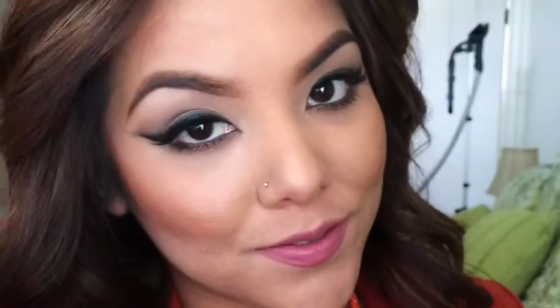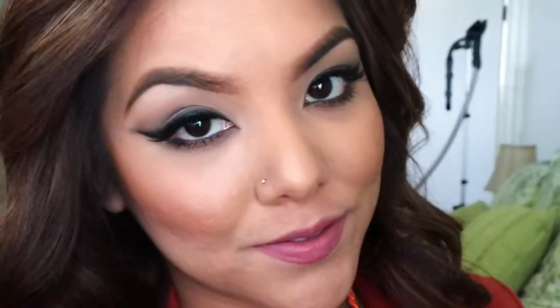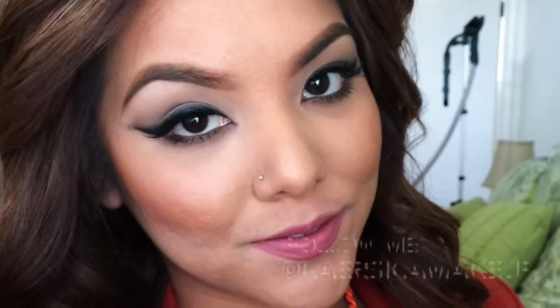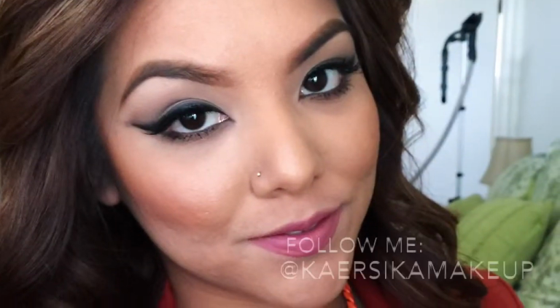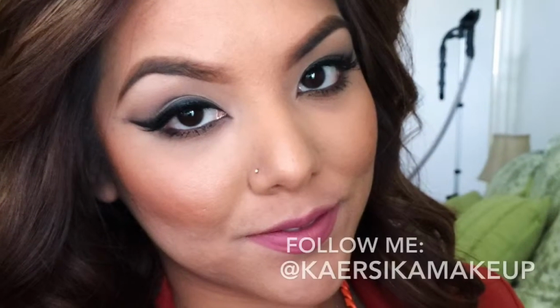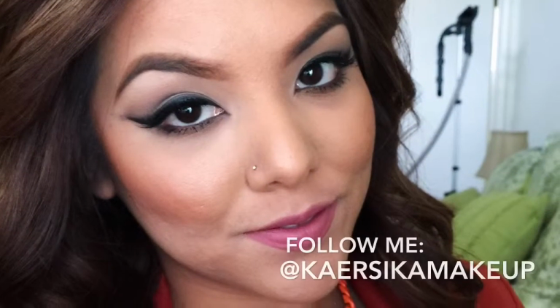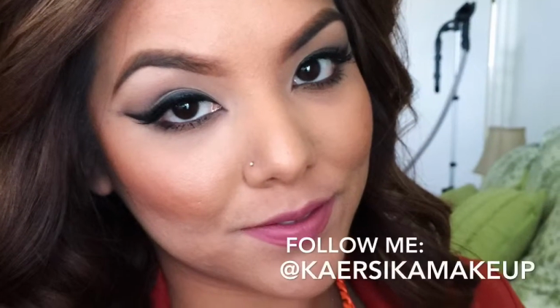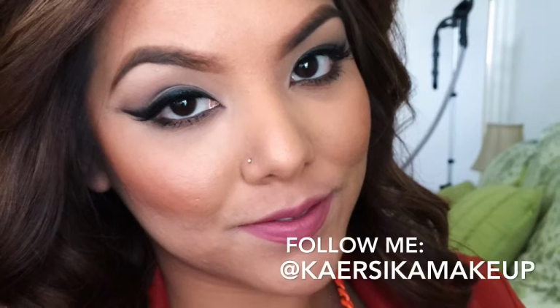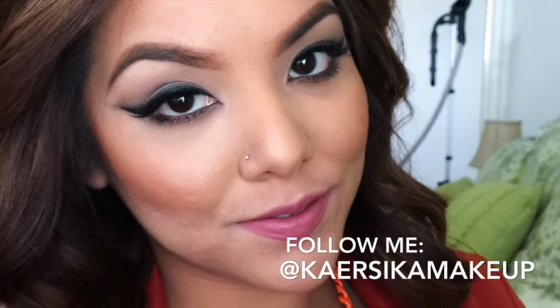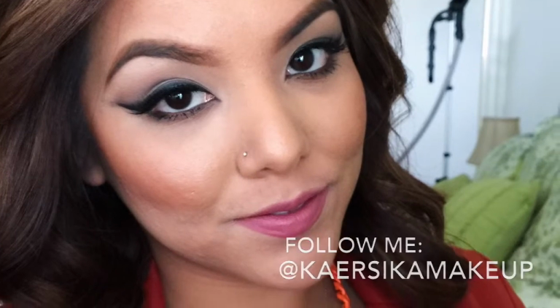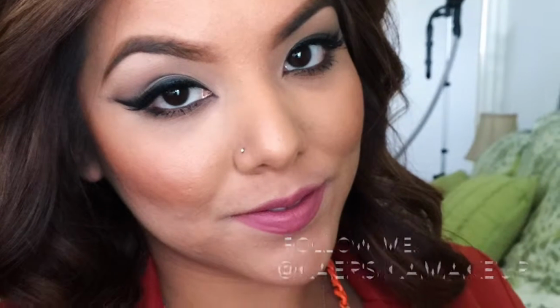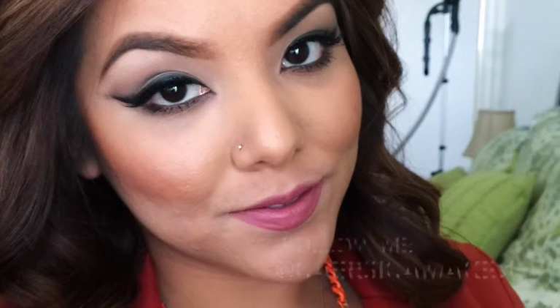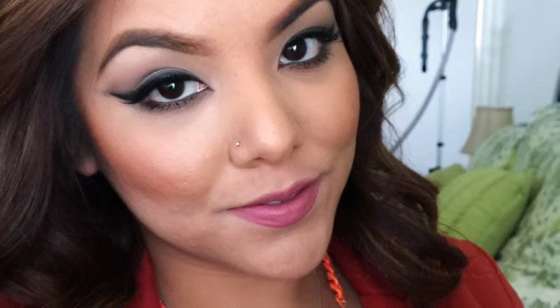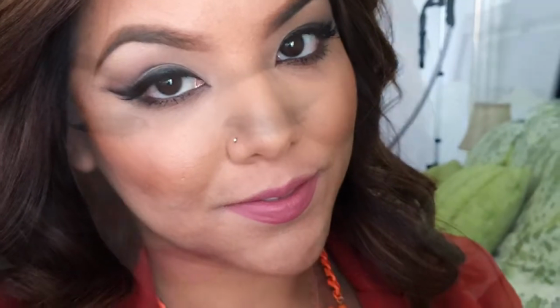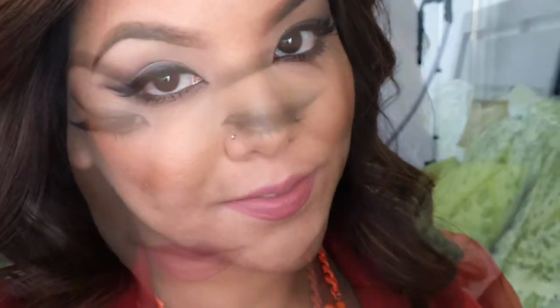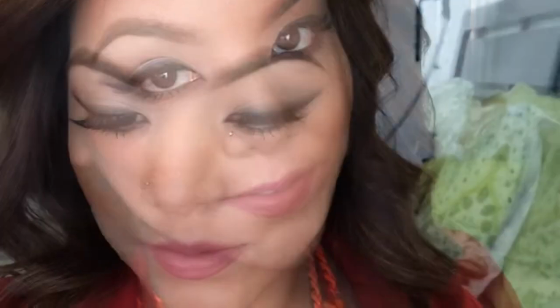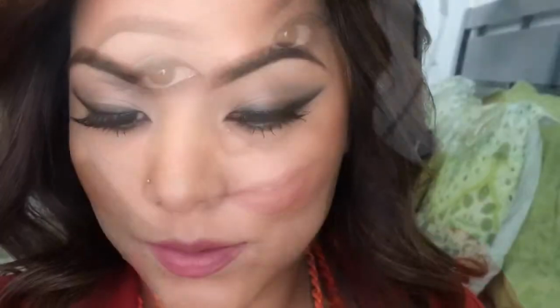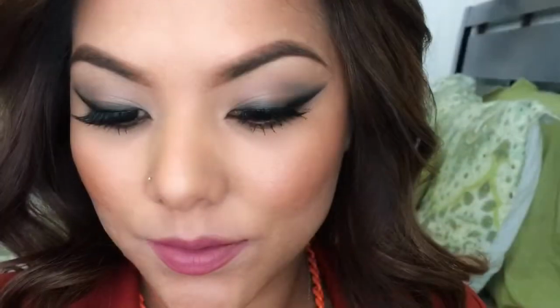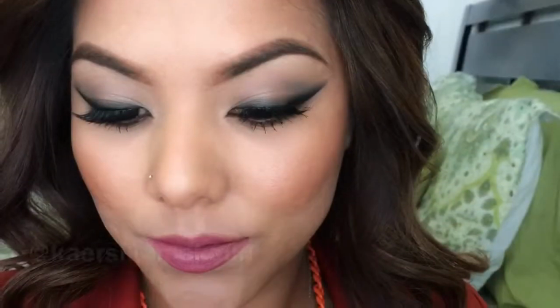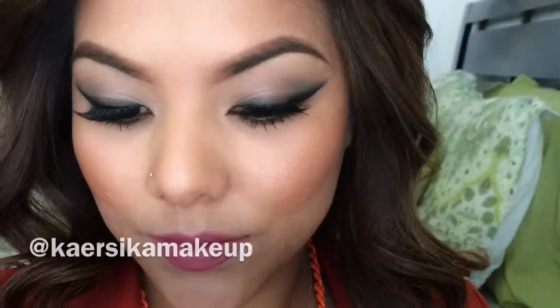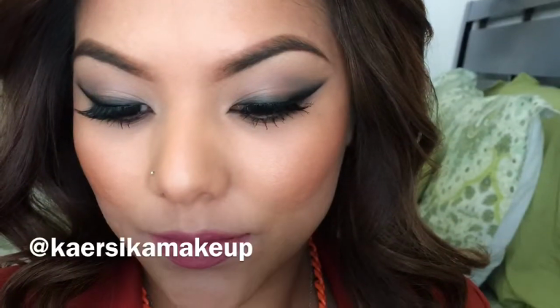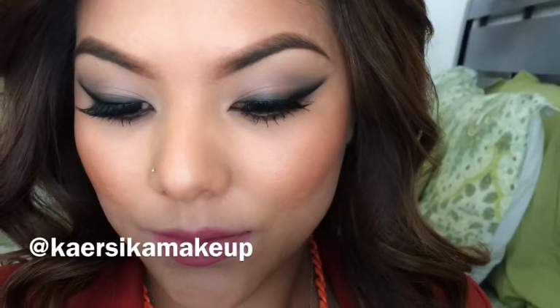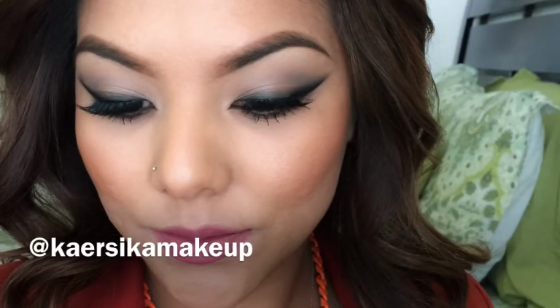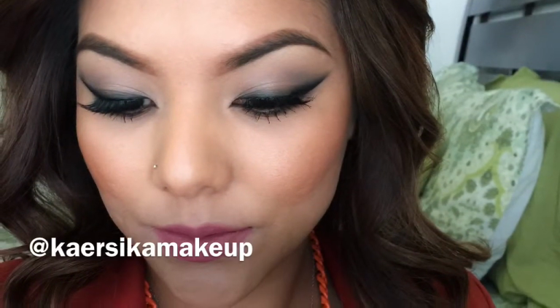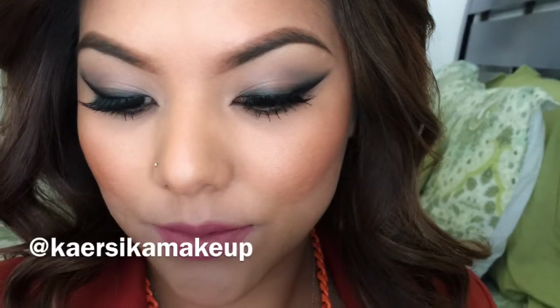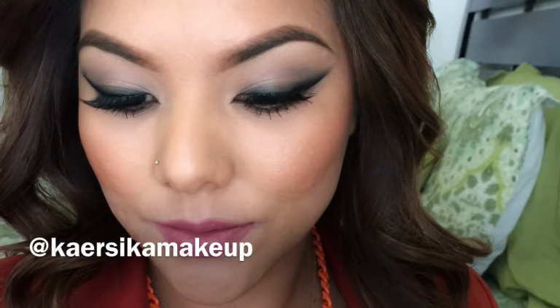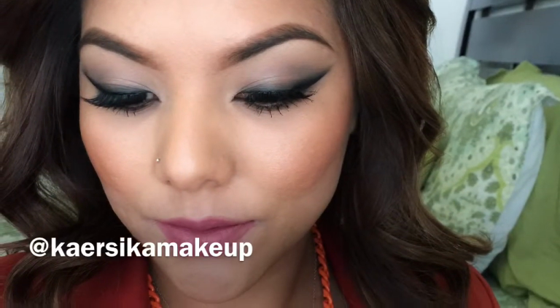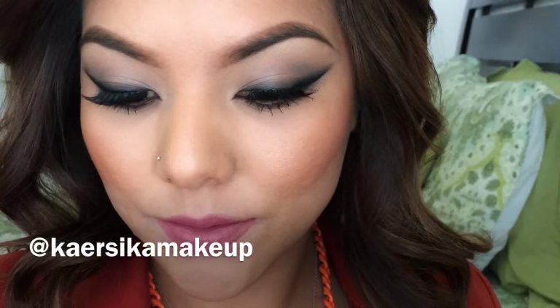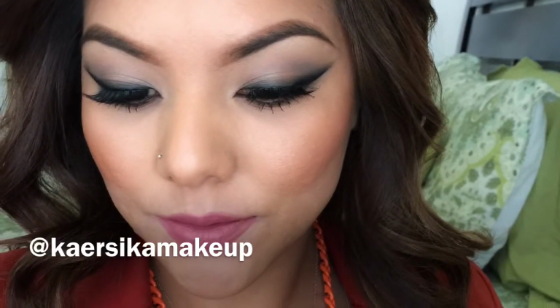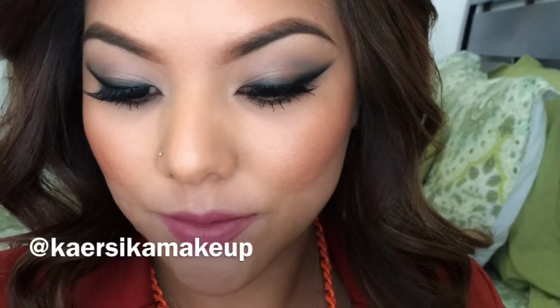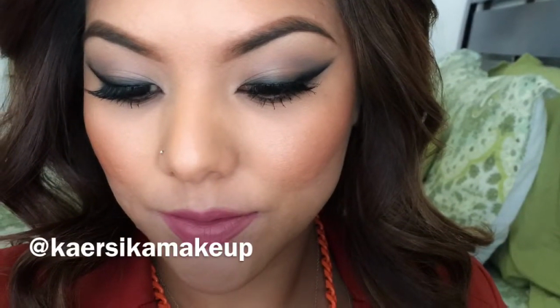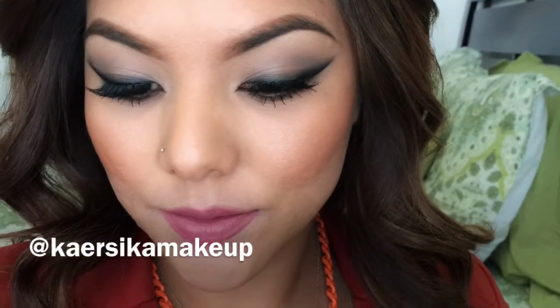Hey guys! Welcome back to another tutorial. Today I will show you how to create this smoked winged liner.